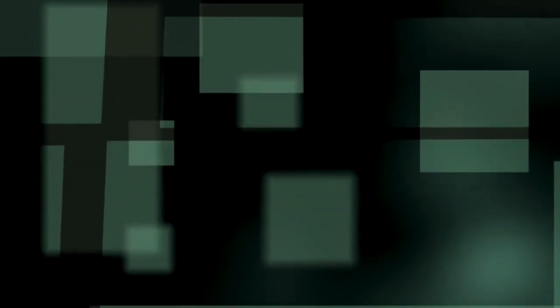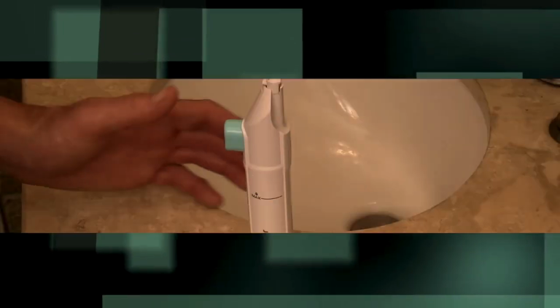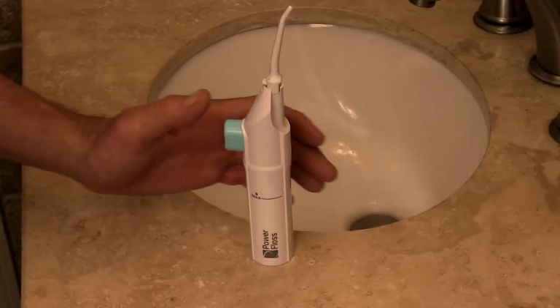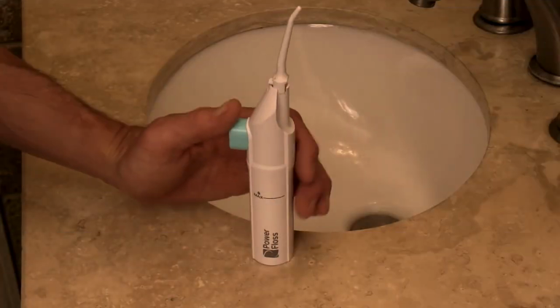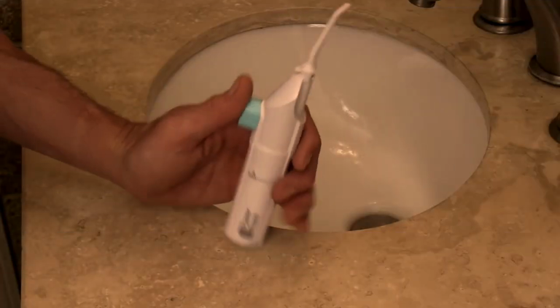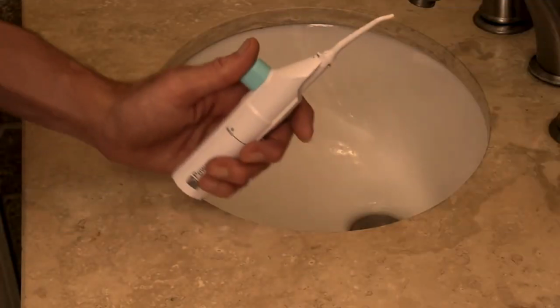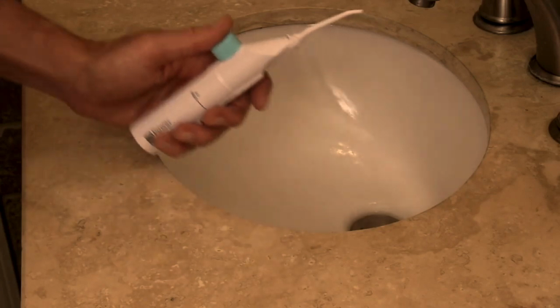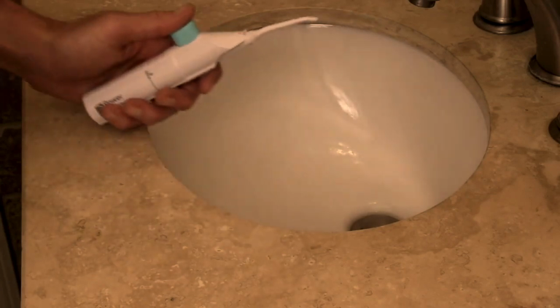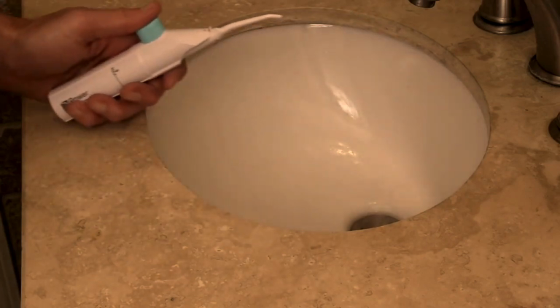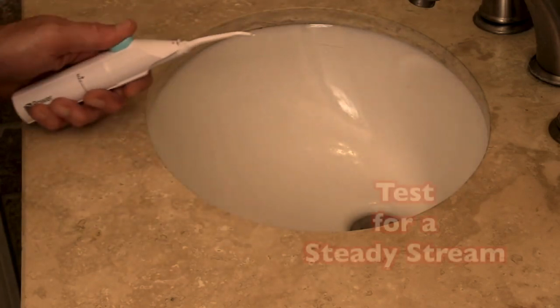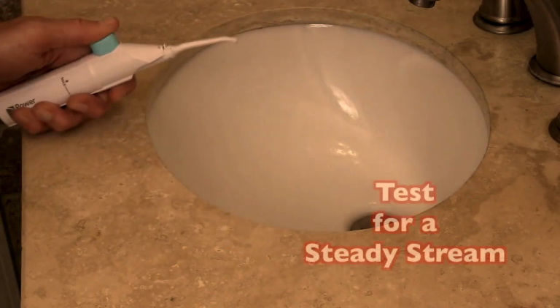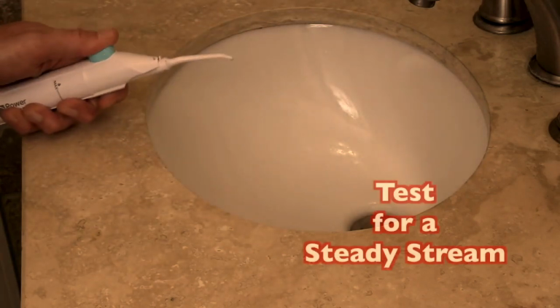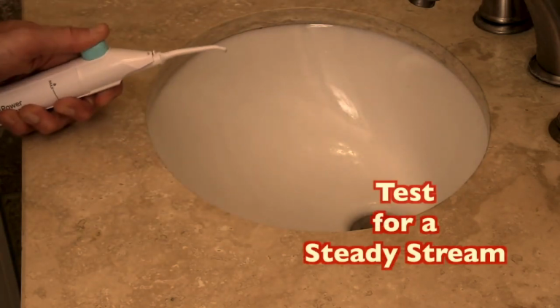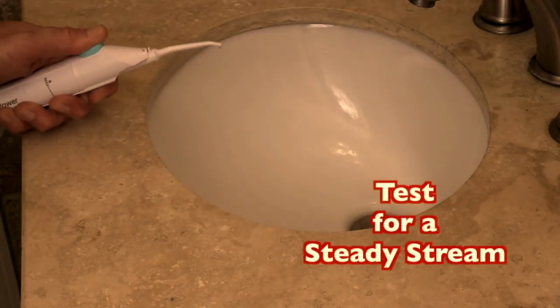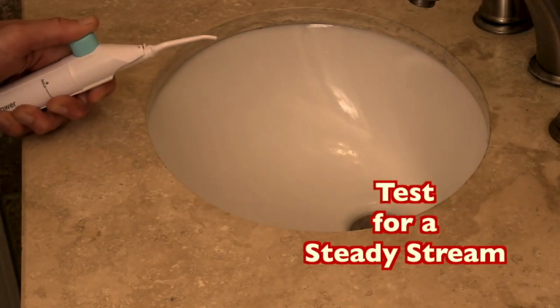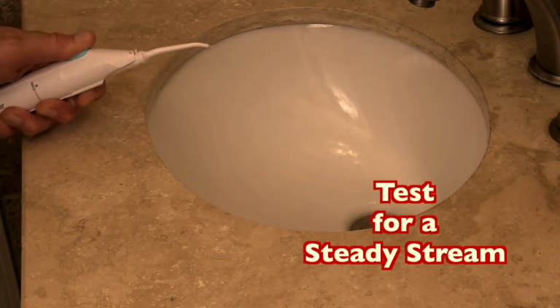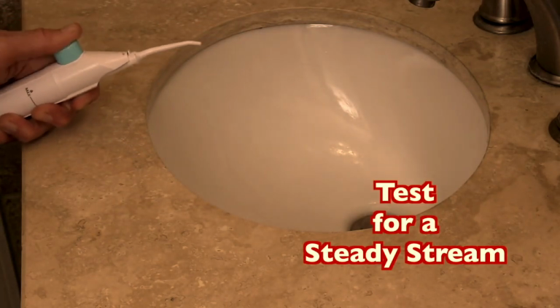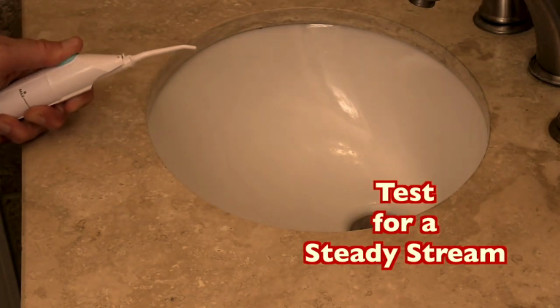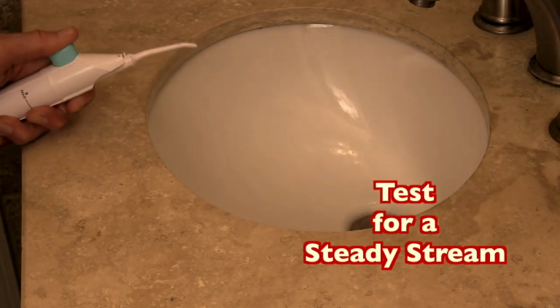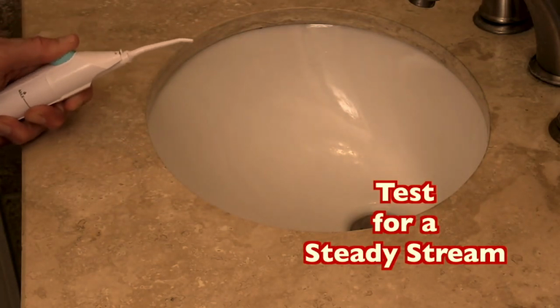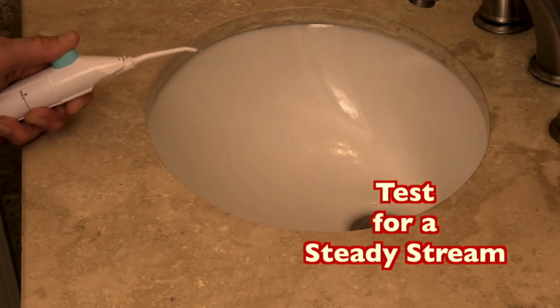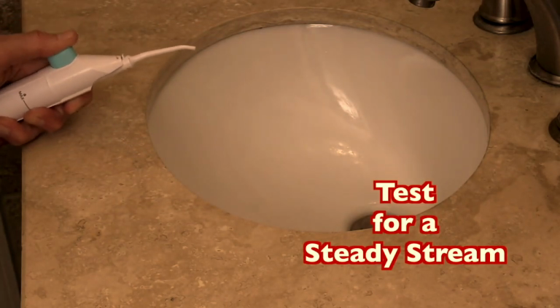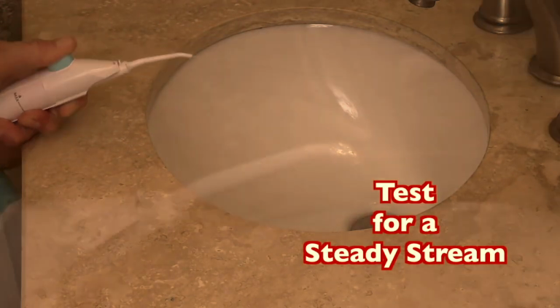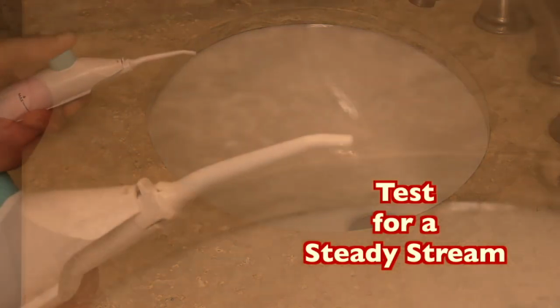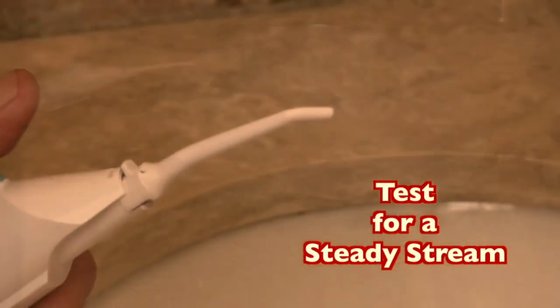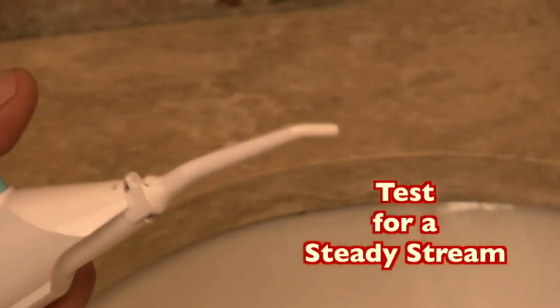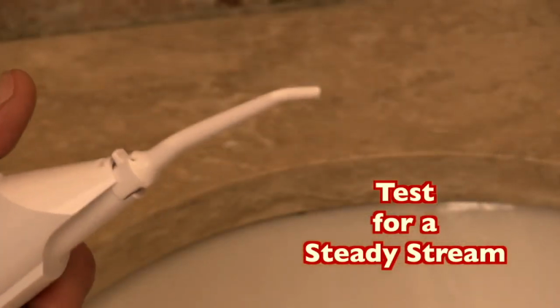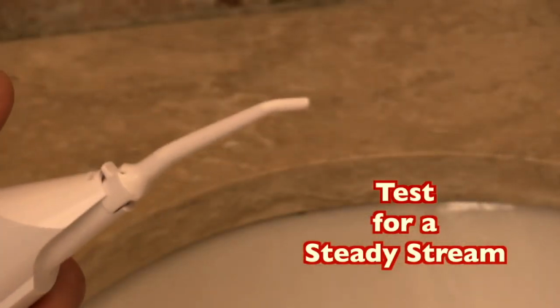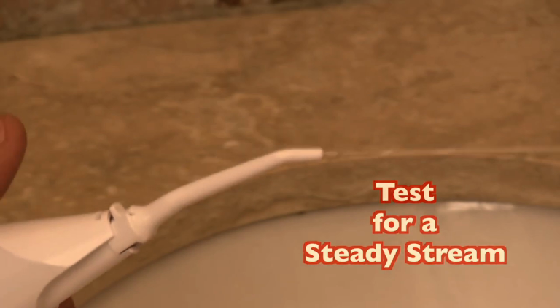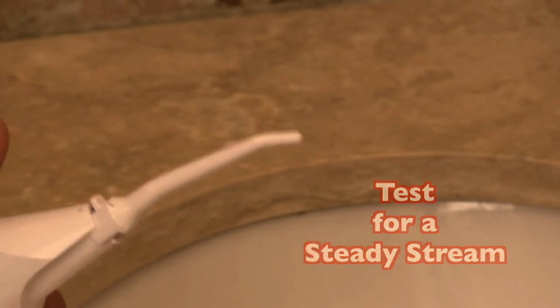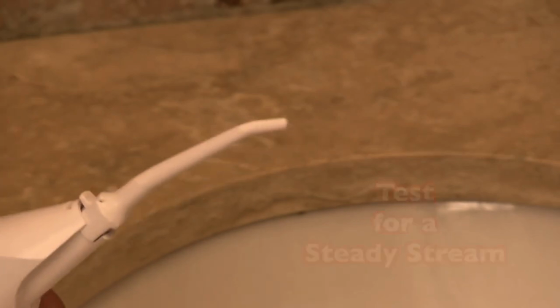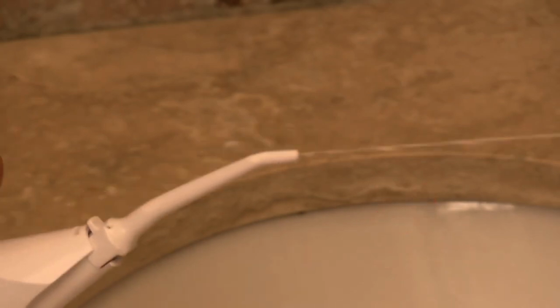Press the button to test that the liquid is coming out in a steady stream. You are now ready to use your new power floss.